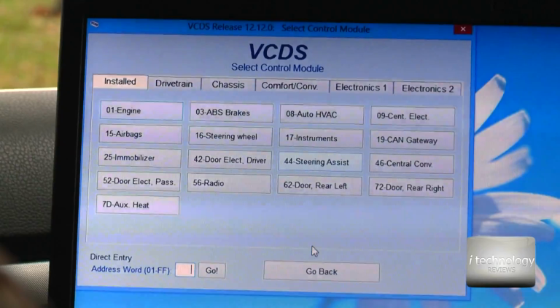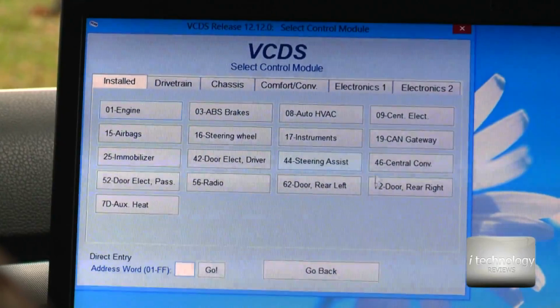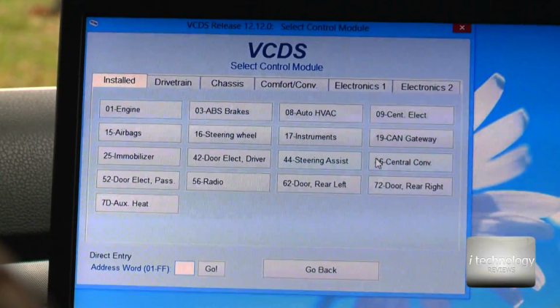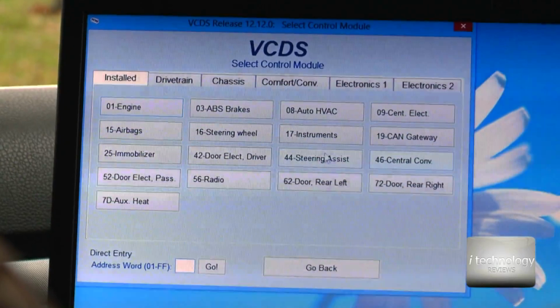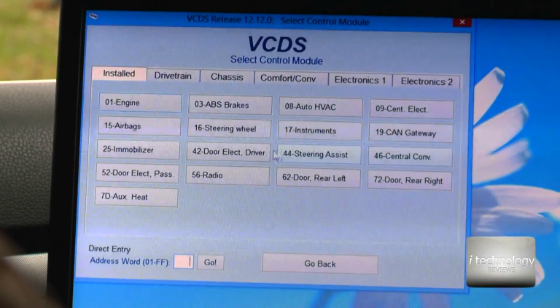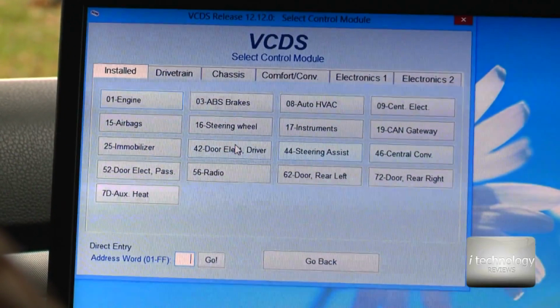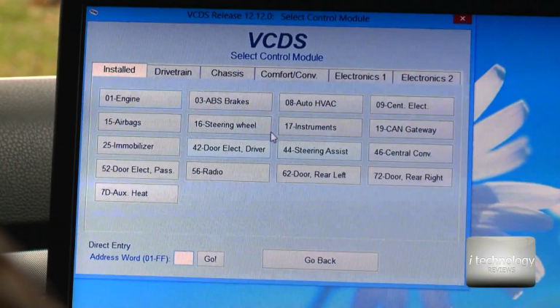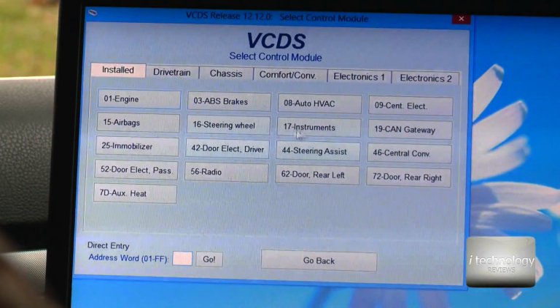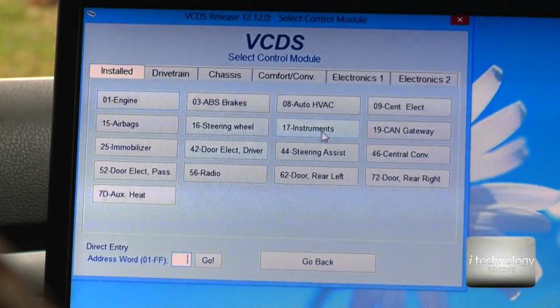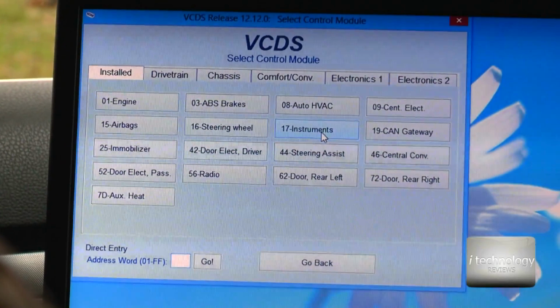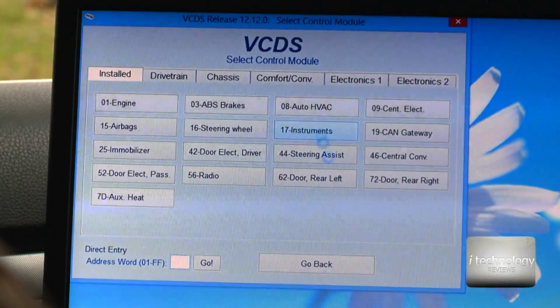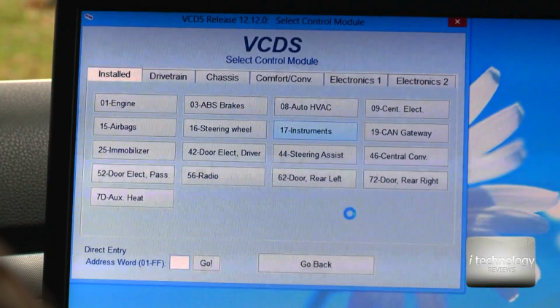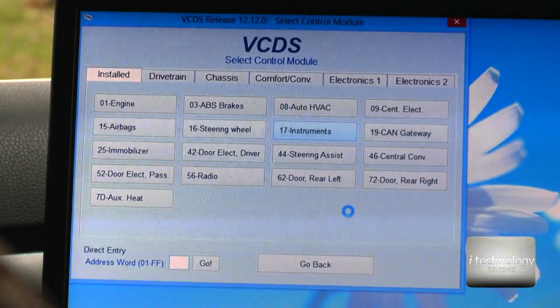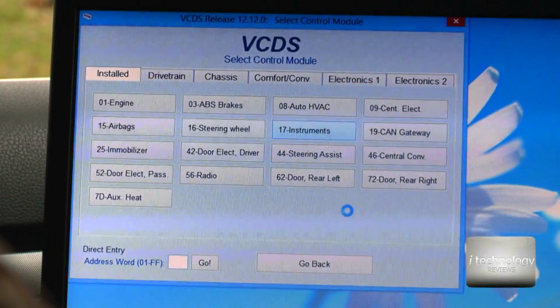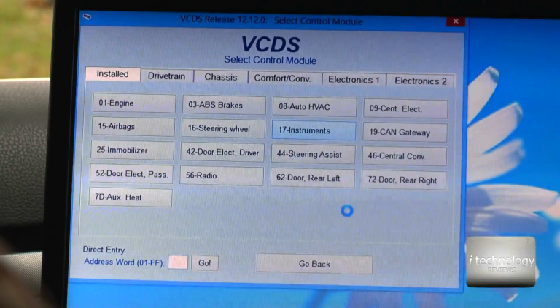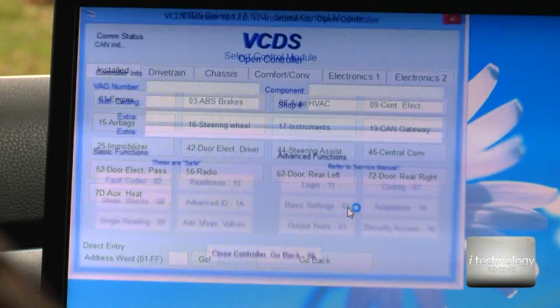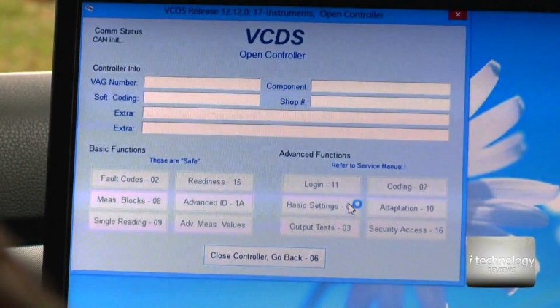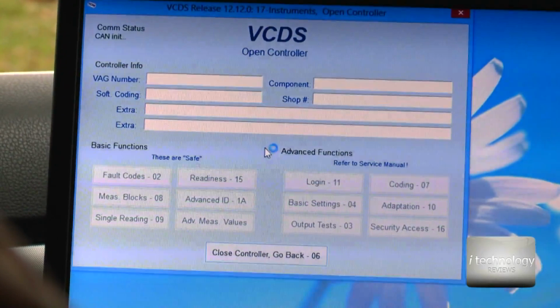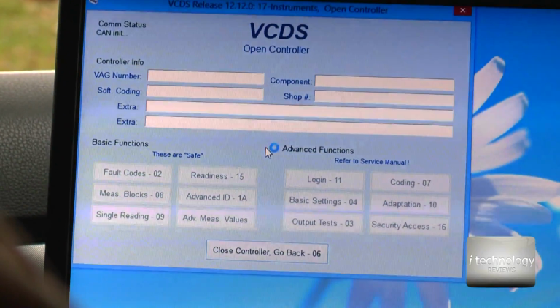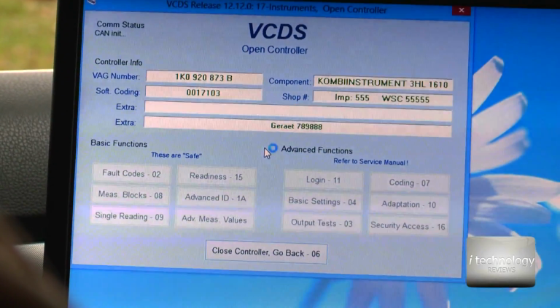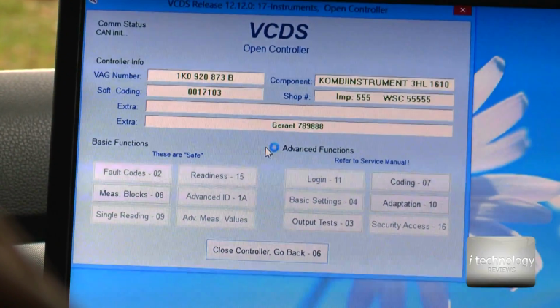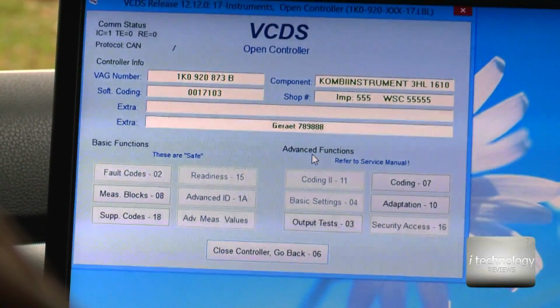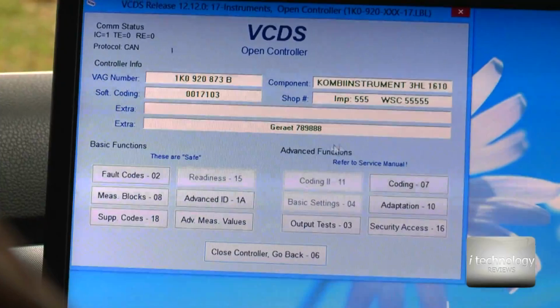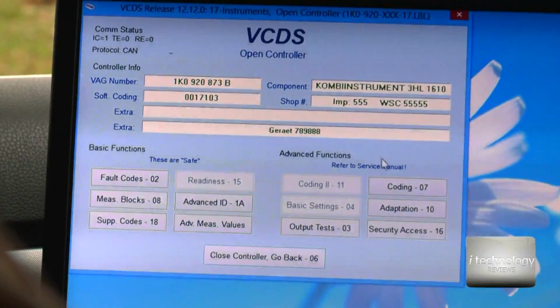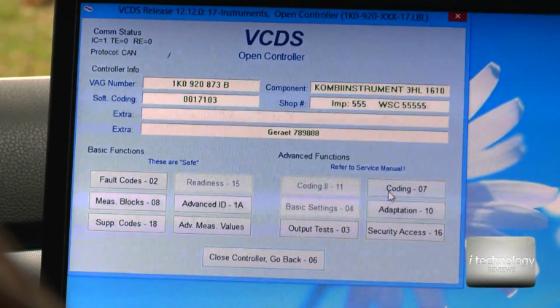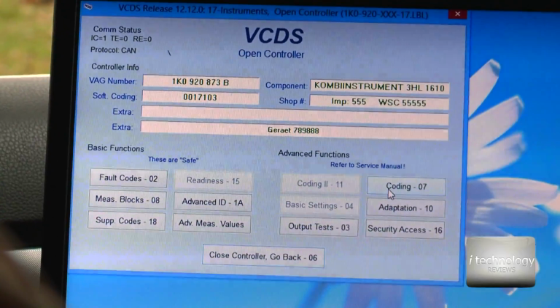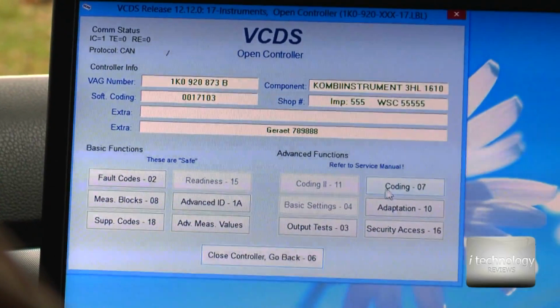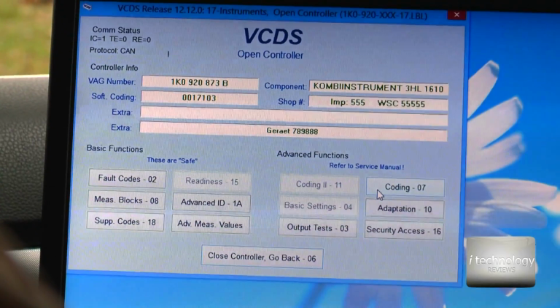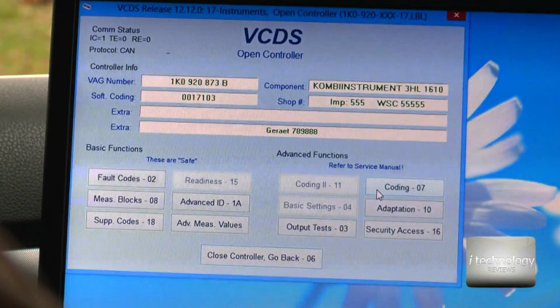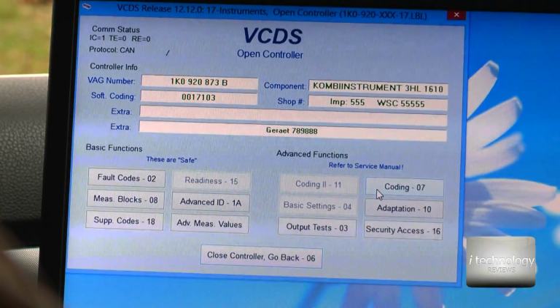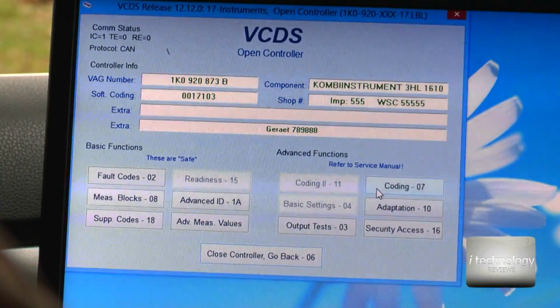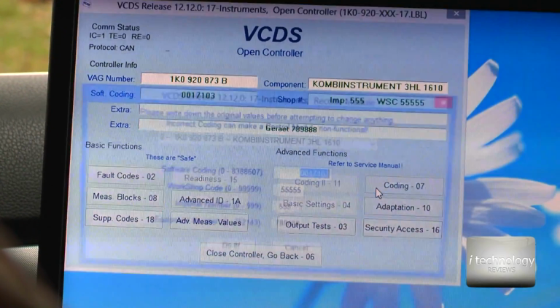Now select and look for the Instruments module. Once you're in the Instruments, look for the Coding option.